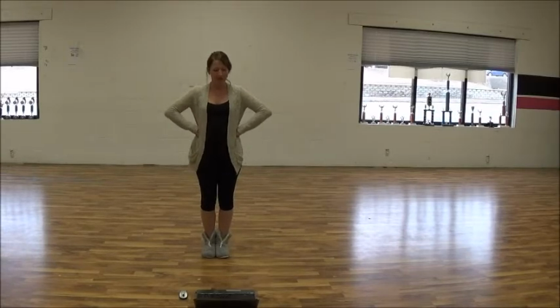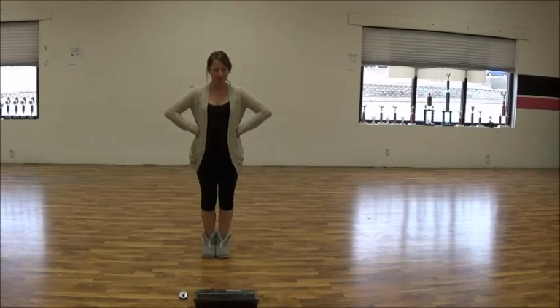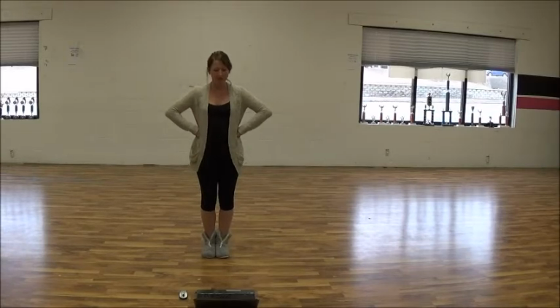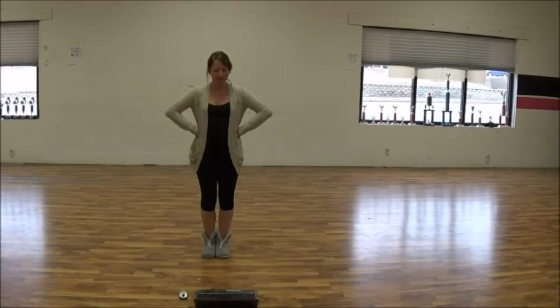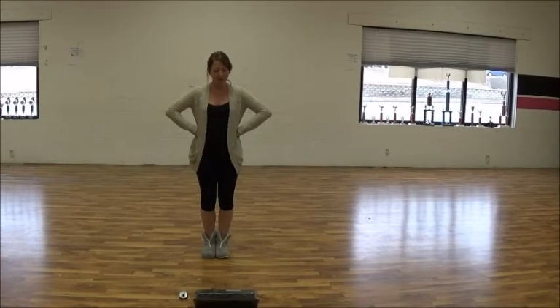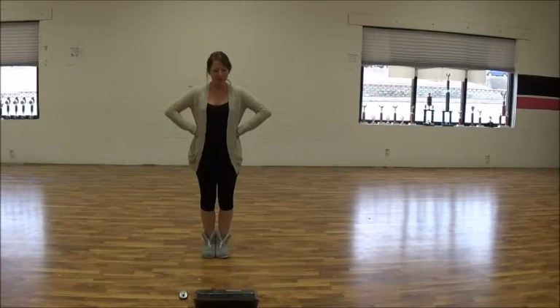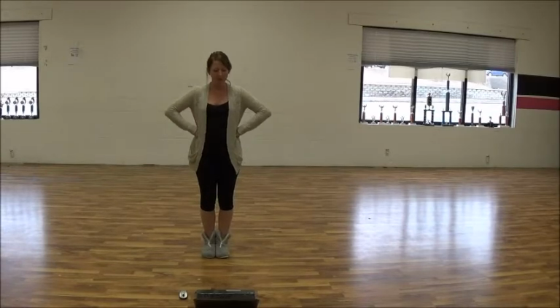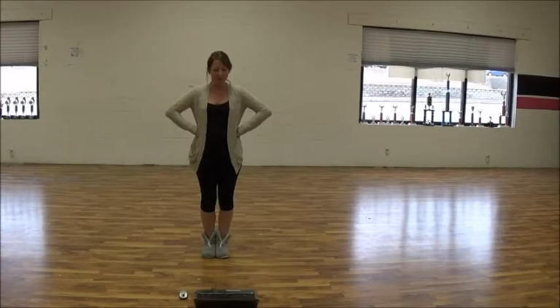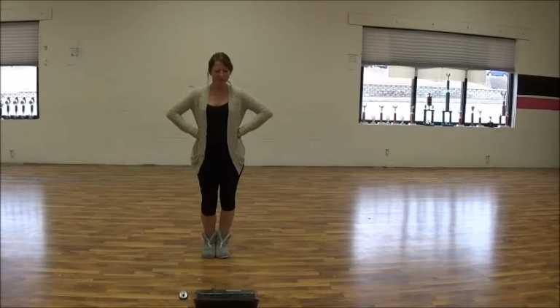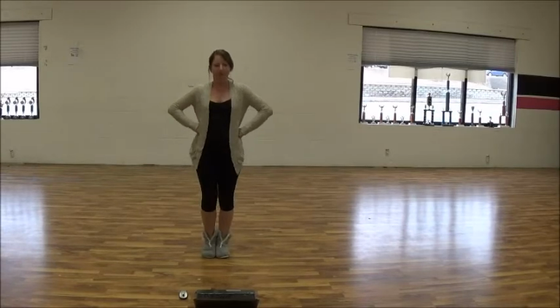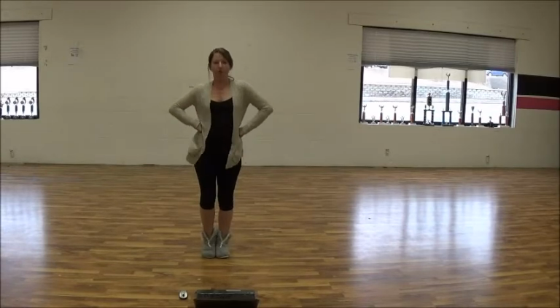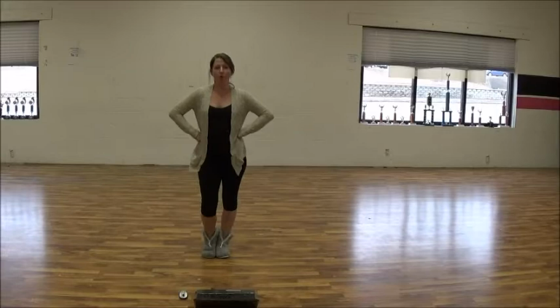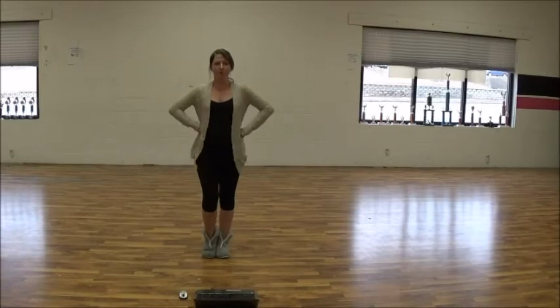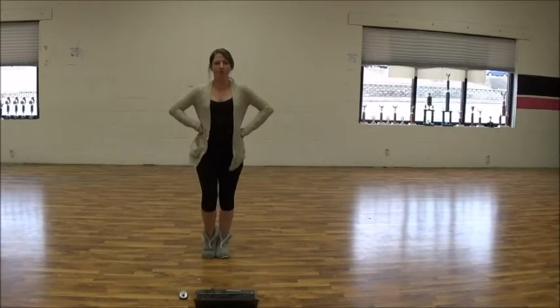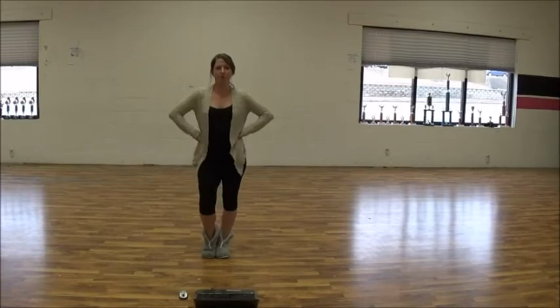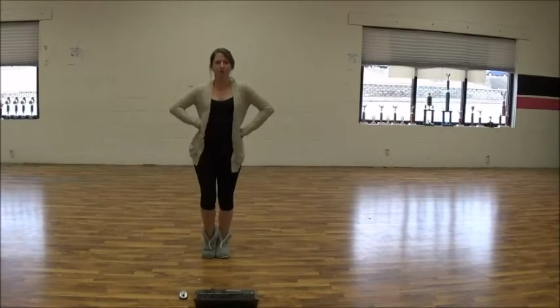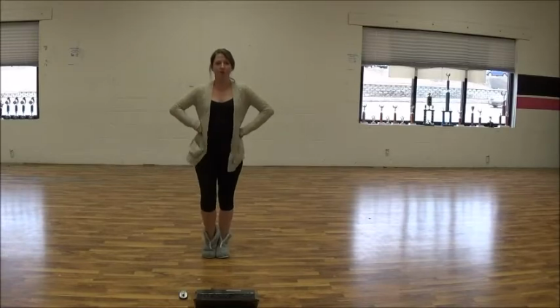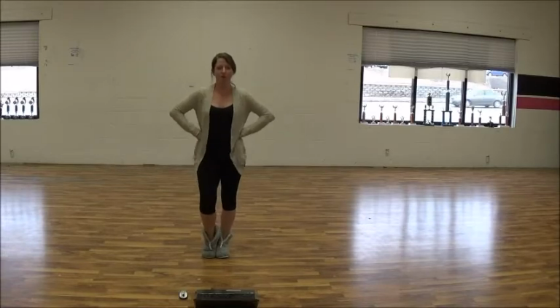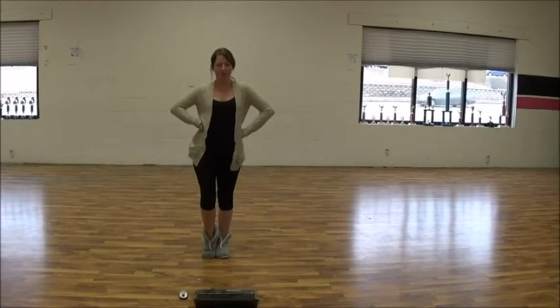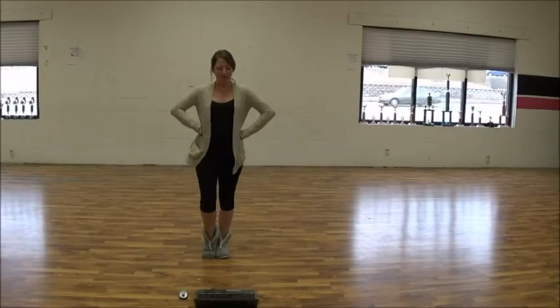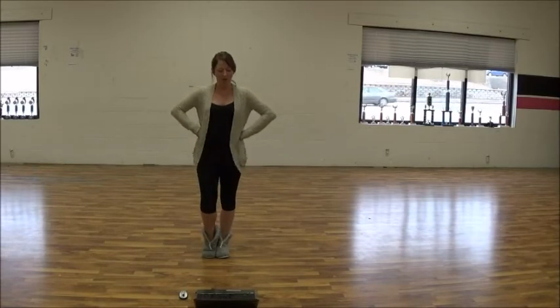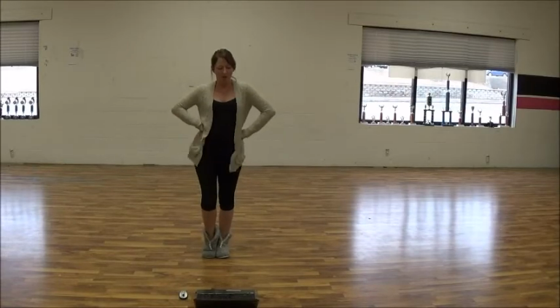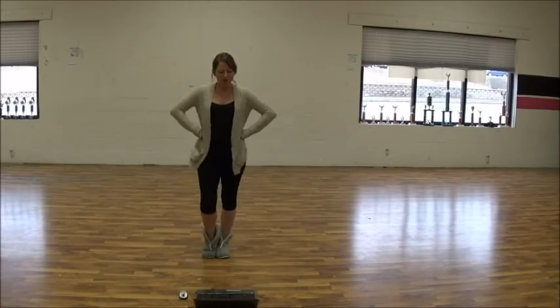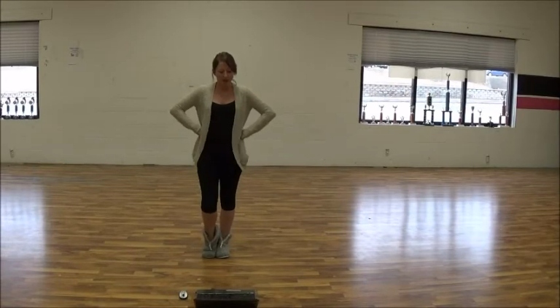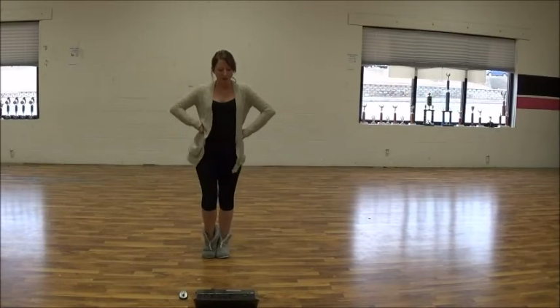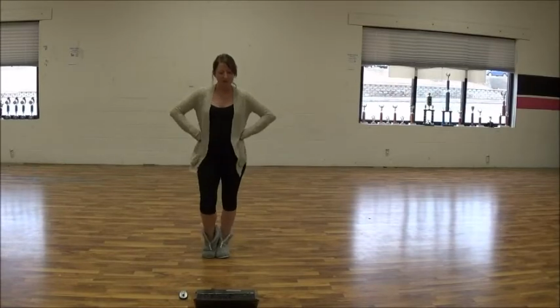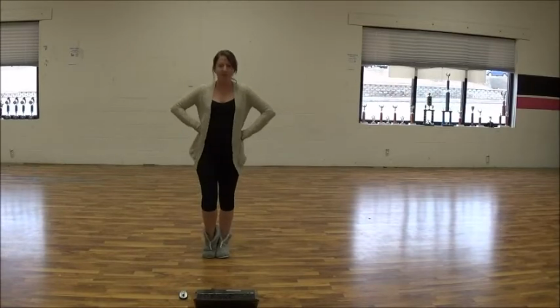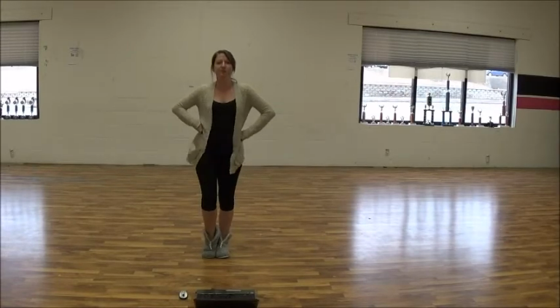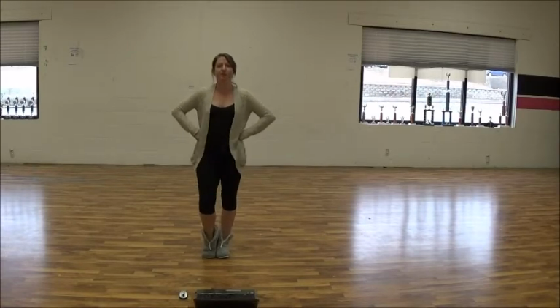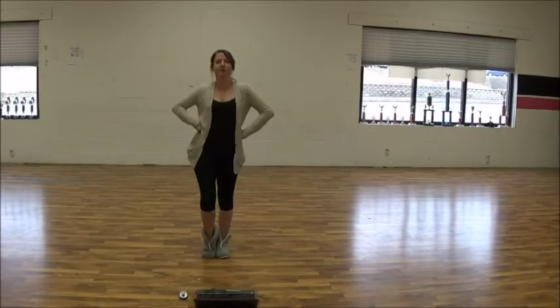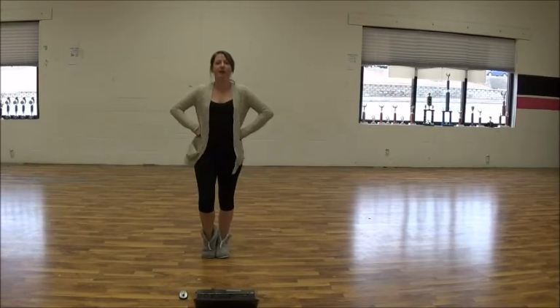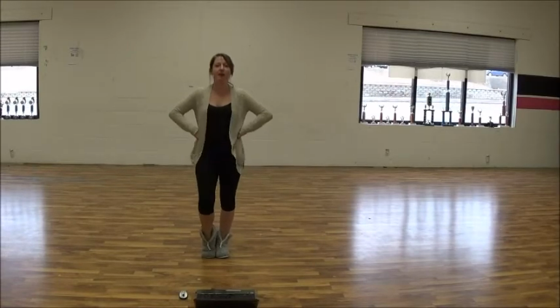Hands on your hips, you're going to bounce: one, two, three, four, five, six, seven, eight.